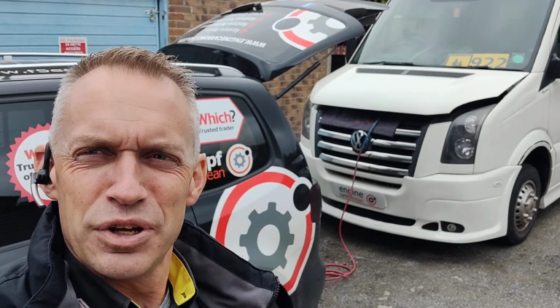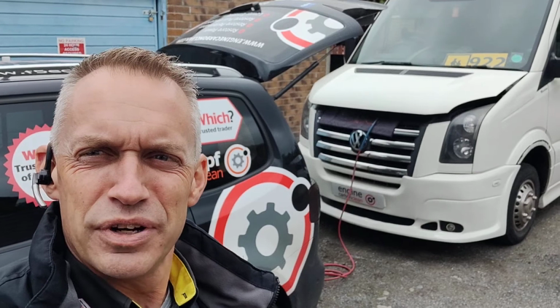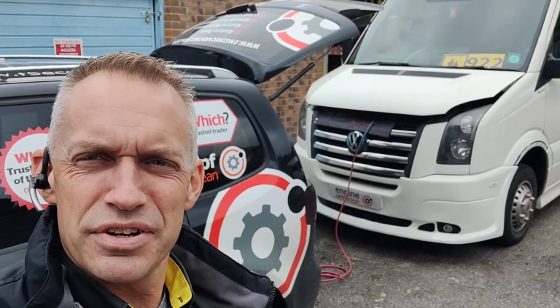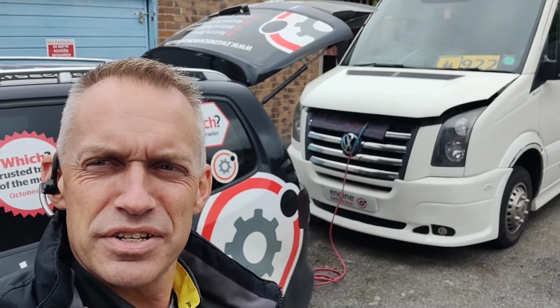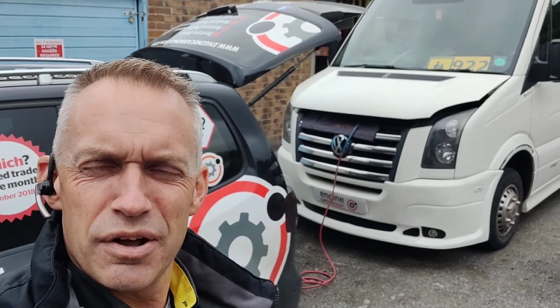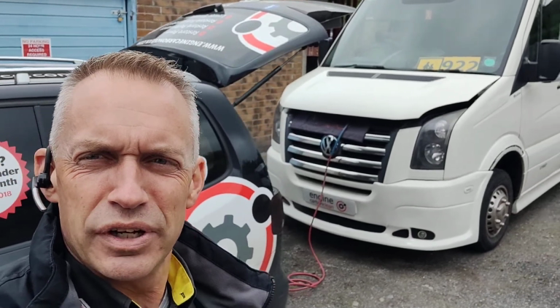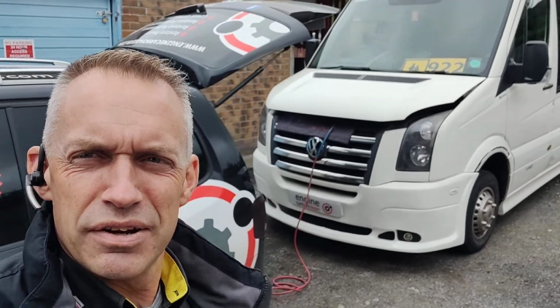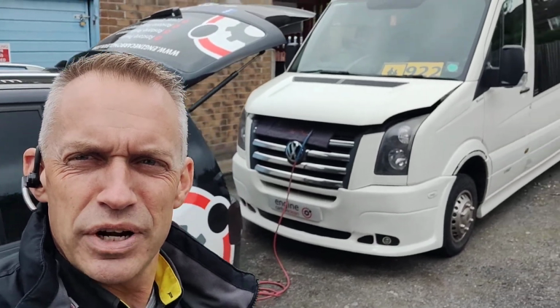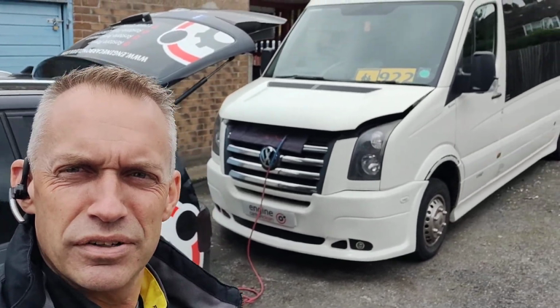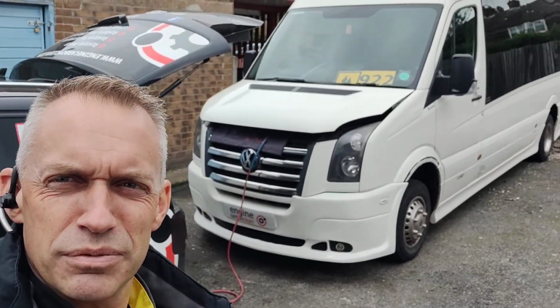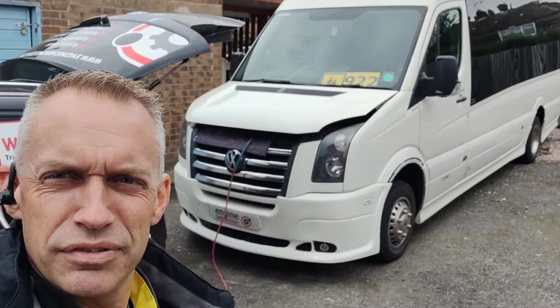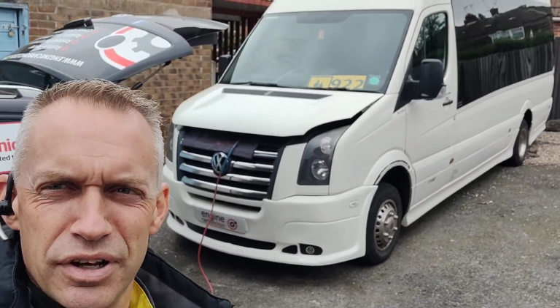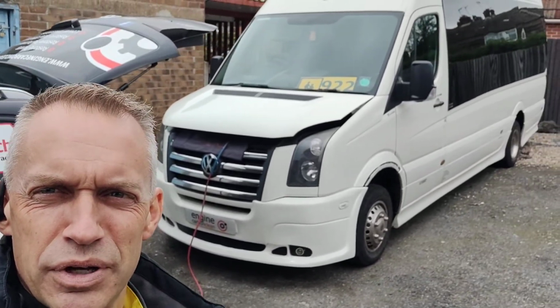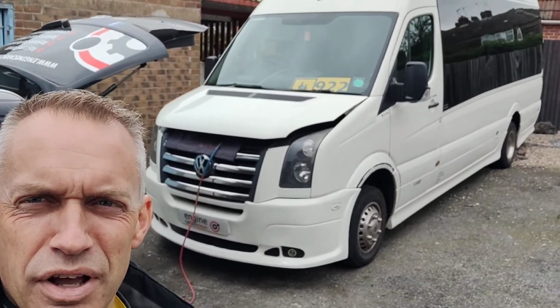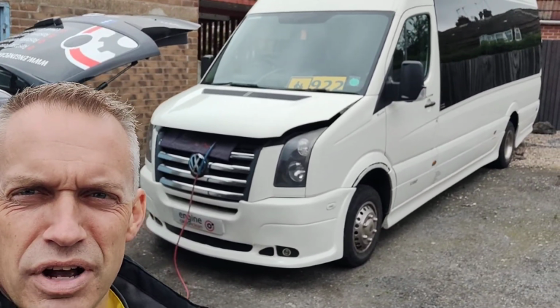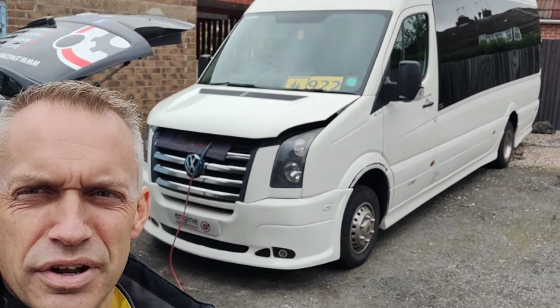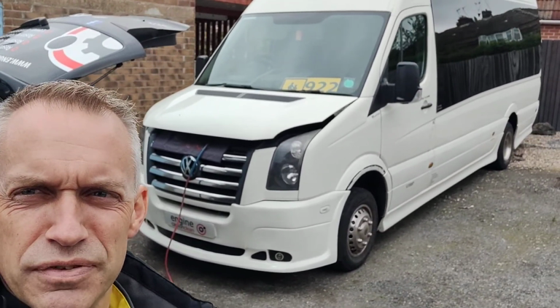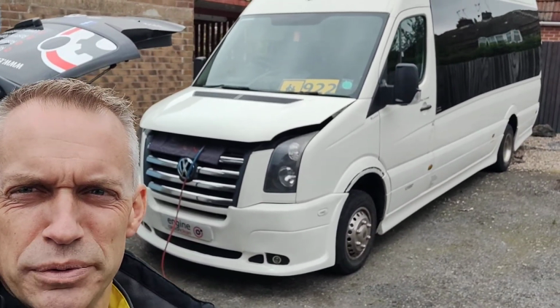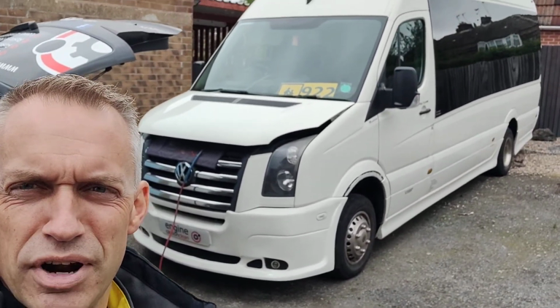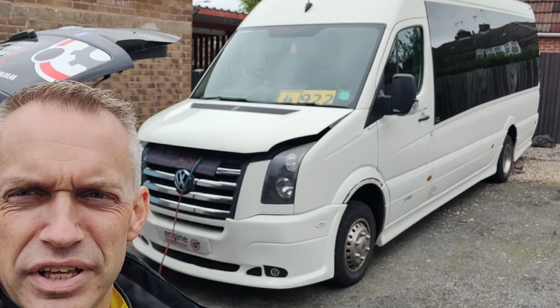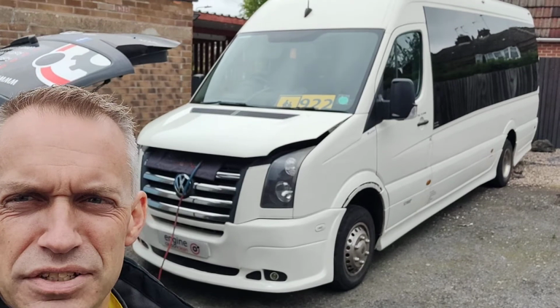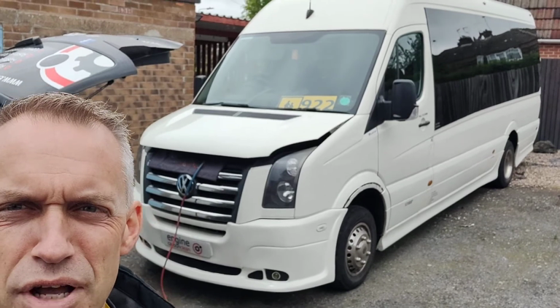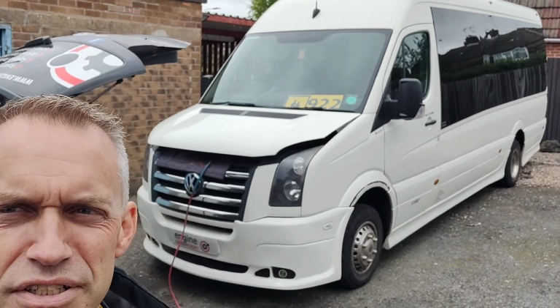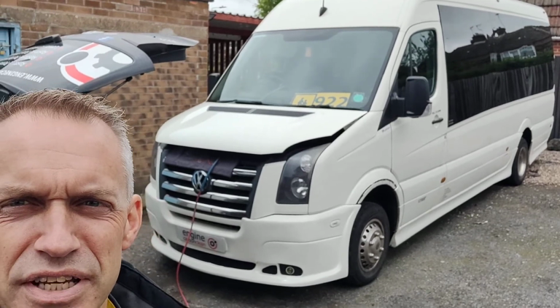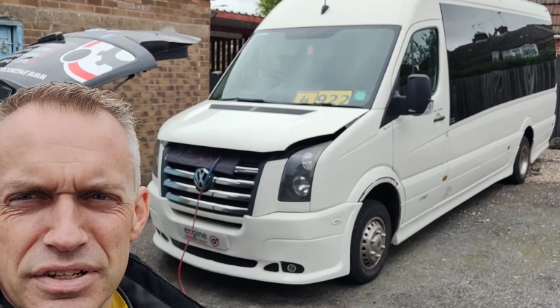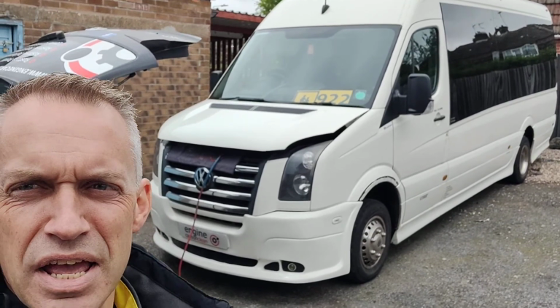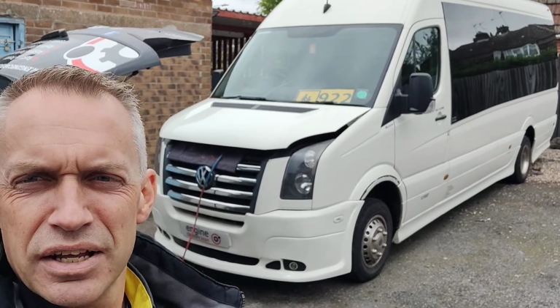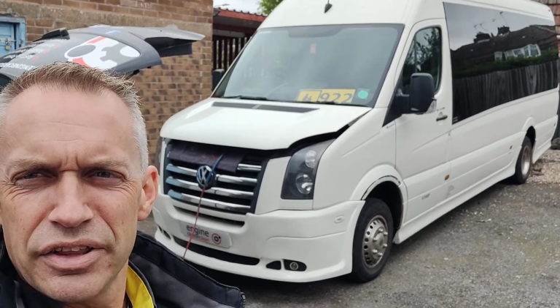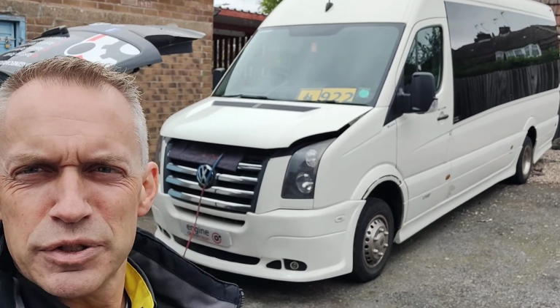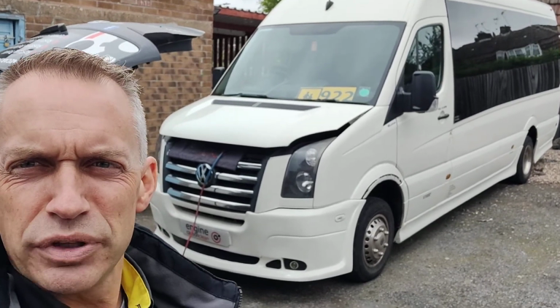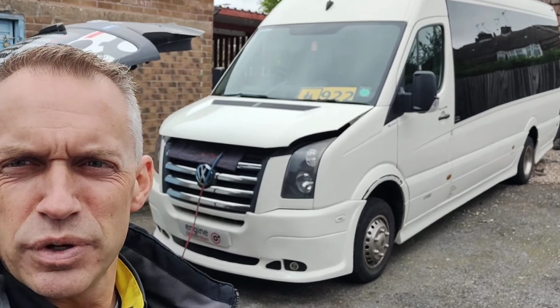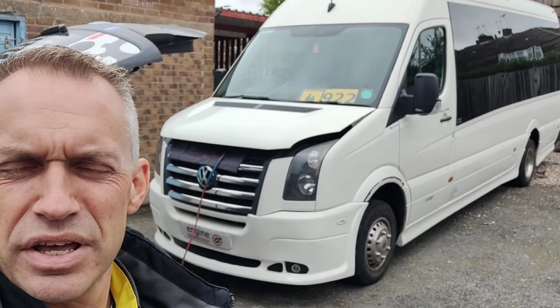Afternoon, agent at Engine Carbon Clean. We're in Nottingham this afternoon, and we've got a rather nice VW Crafter here — 2.5 litre diesel — and the owner's booked this one in.